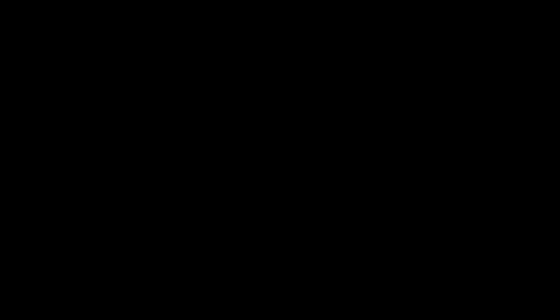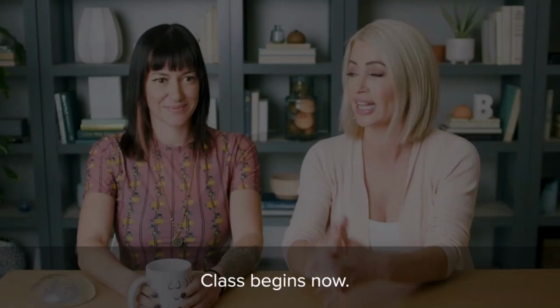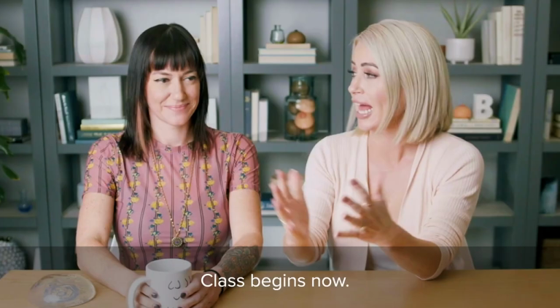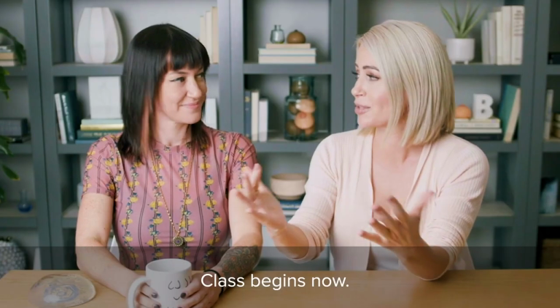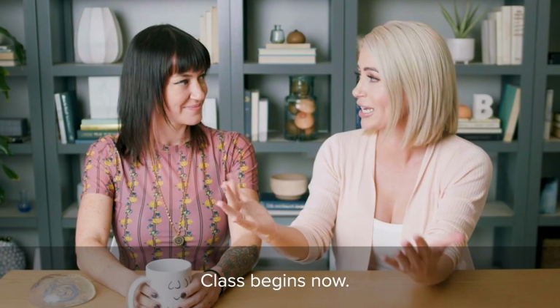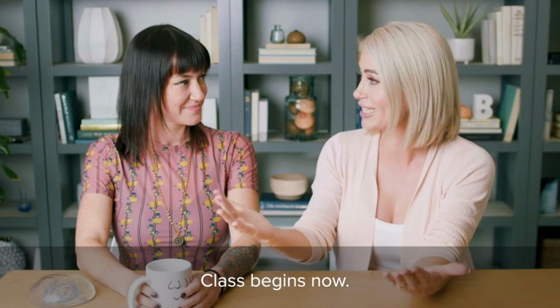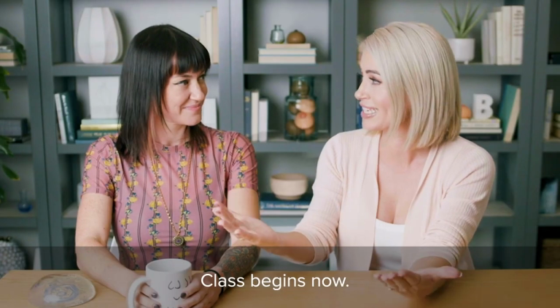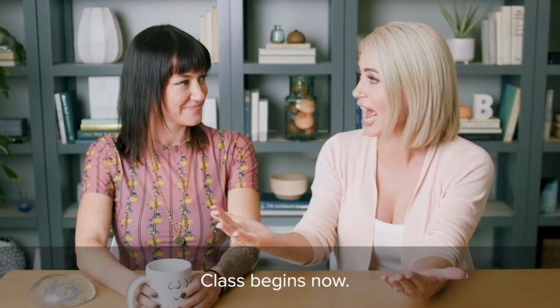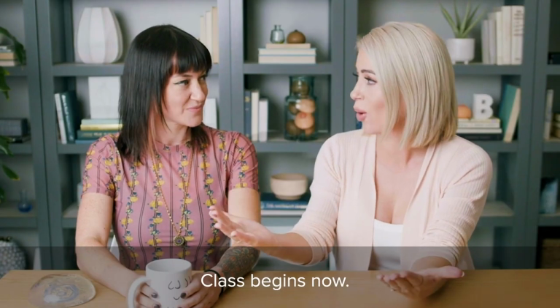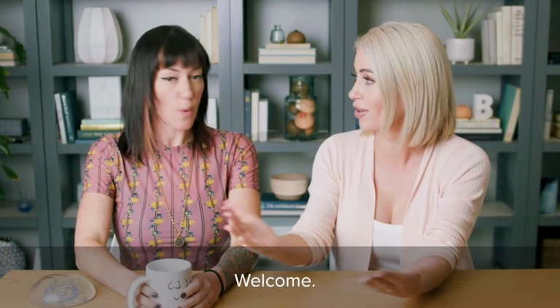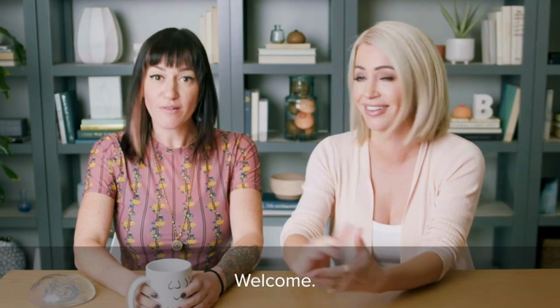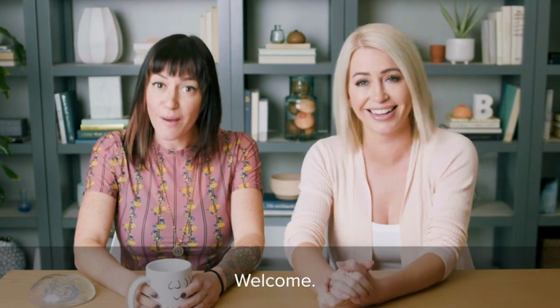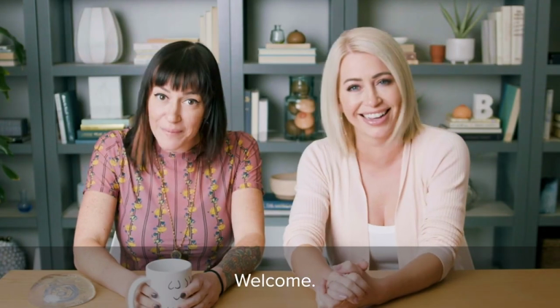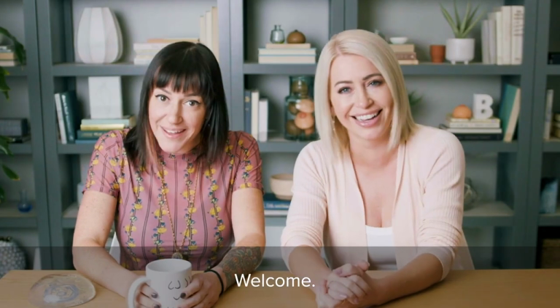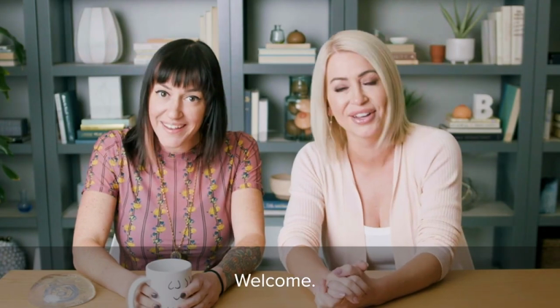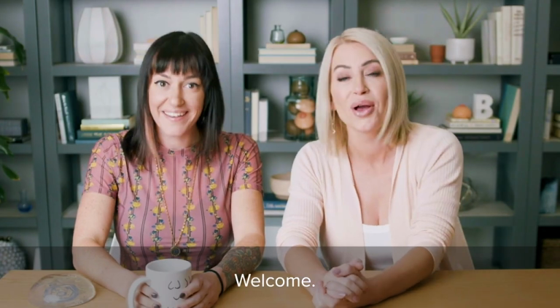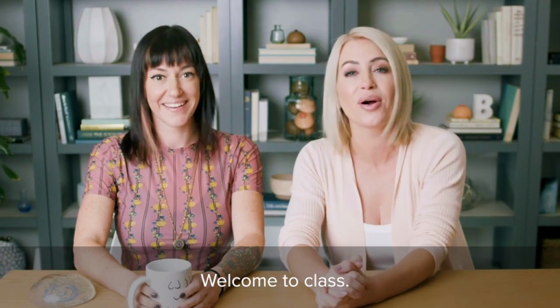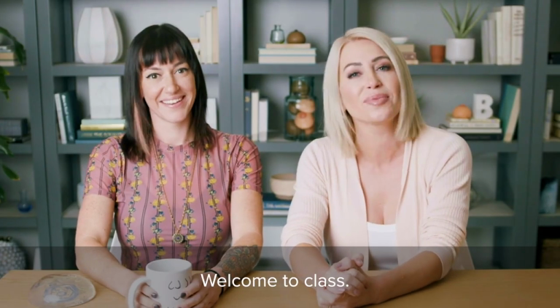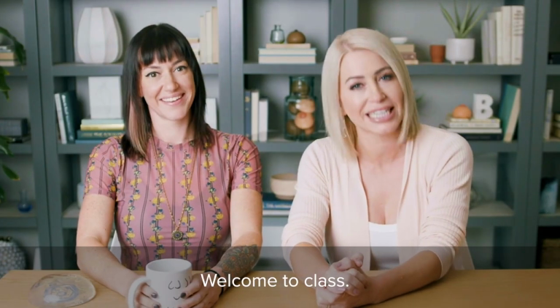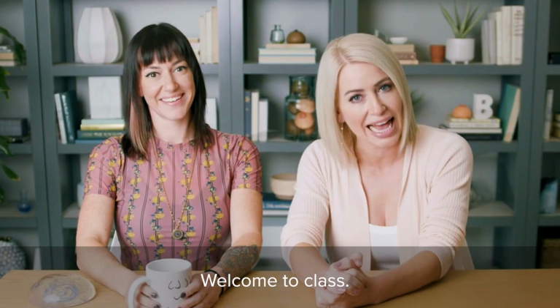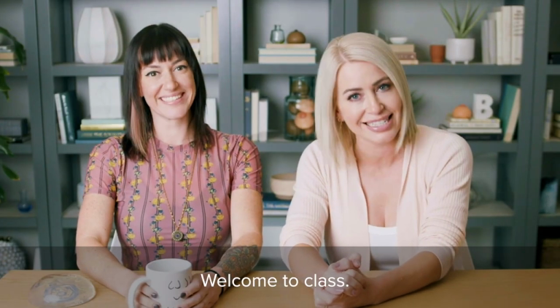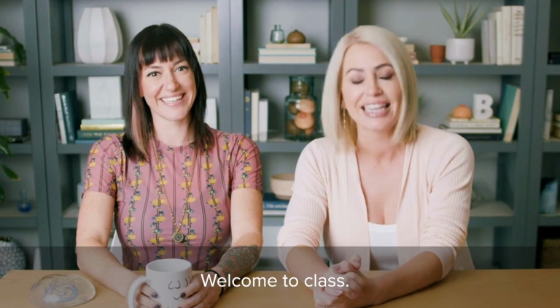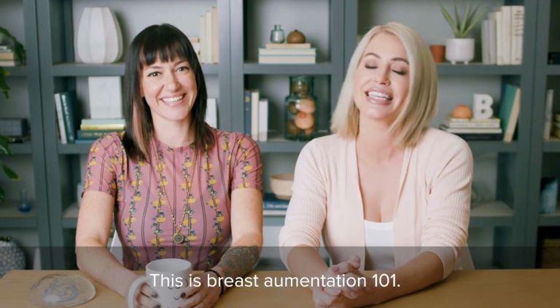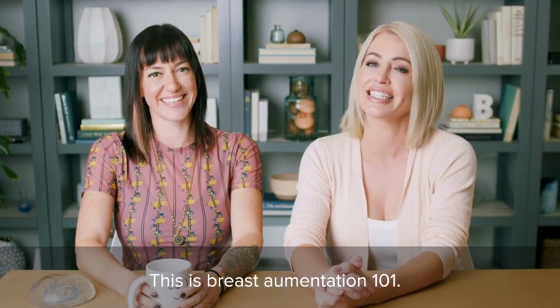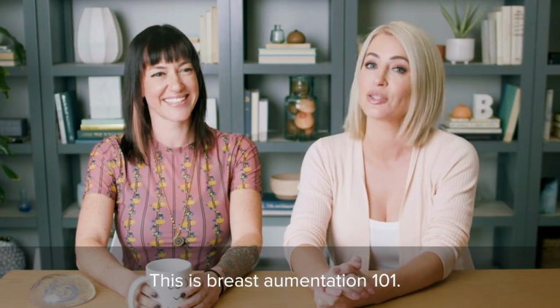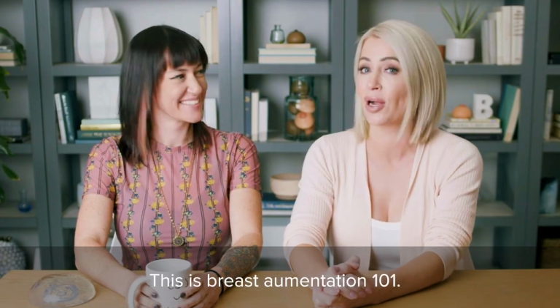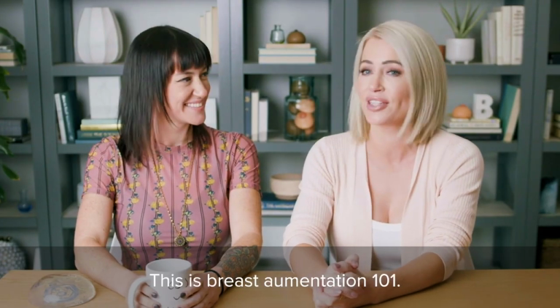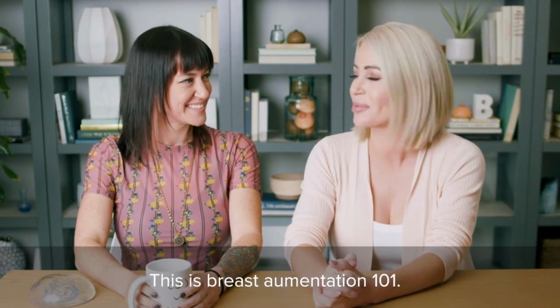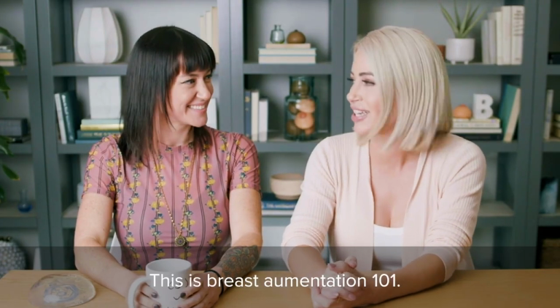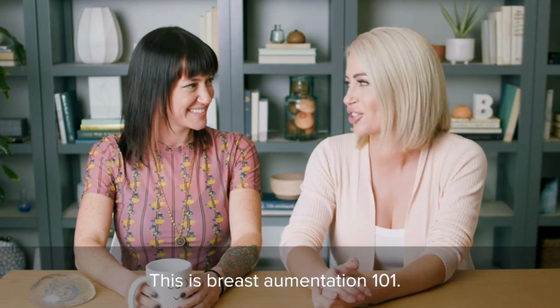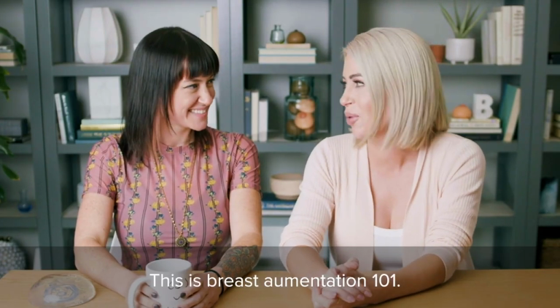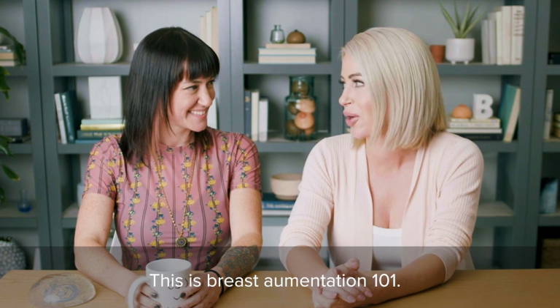Class begins now. Welcome to class. This is Breast Augmentation 101.